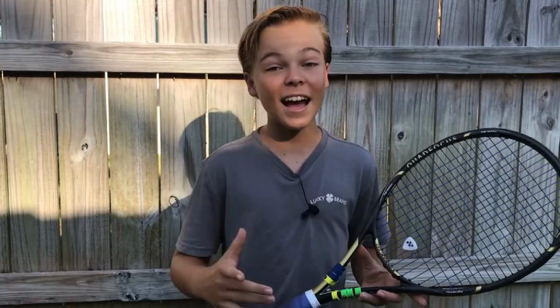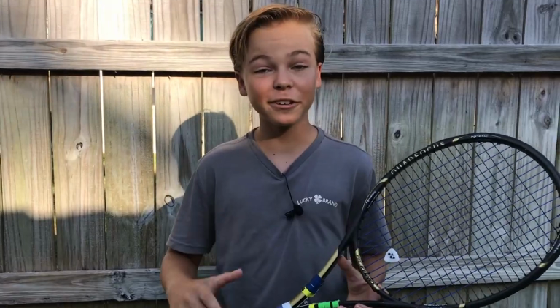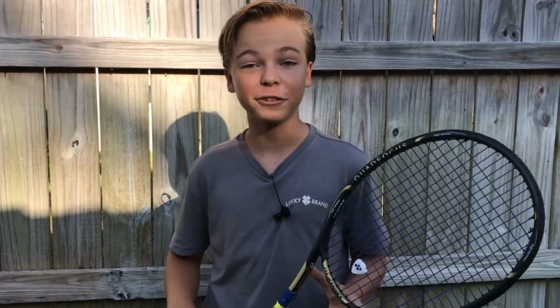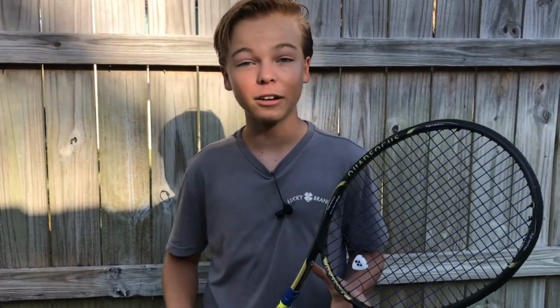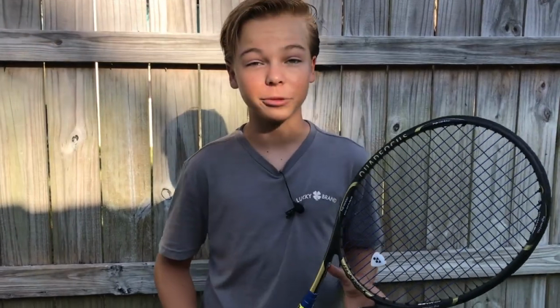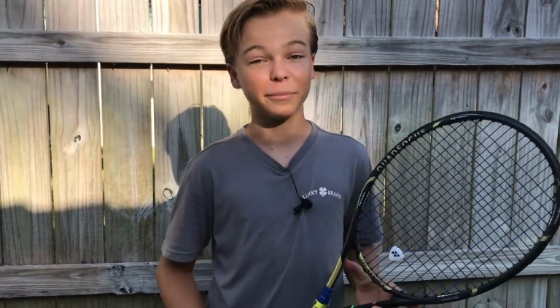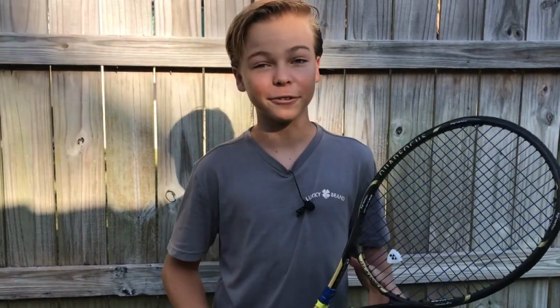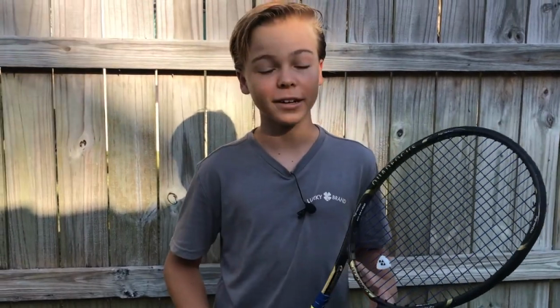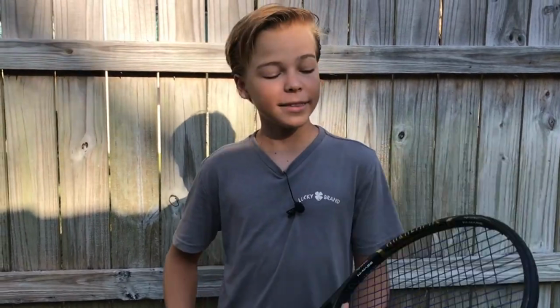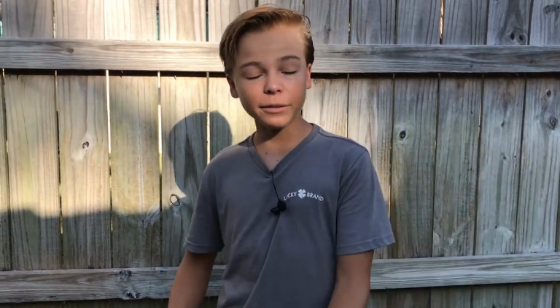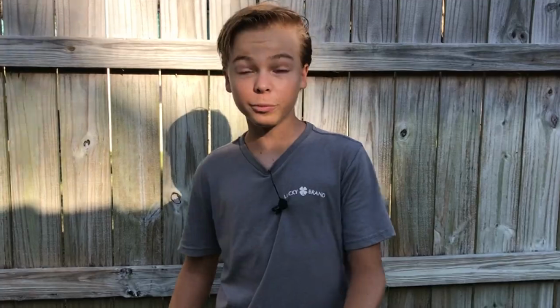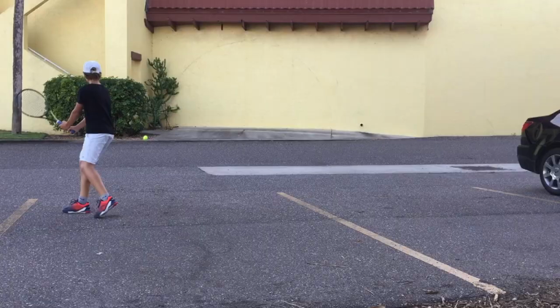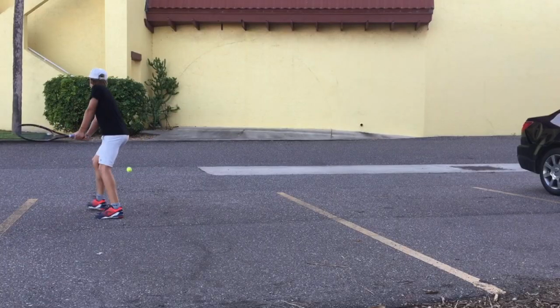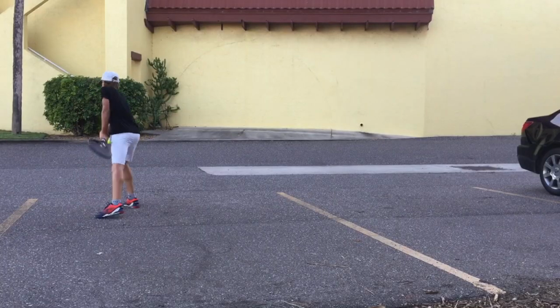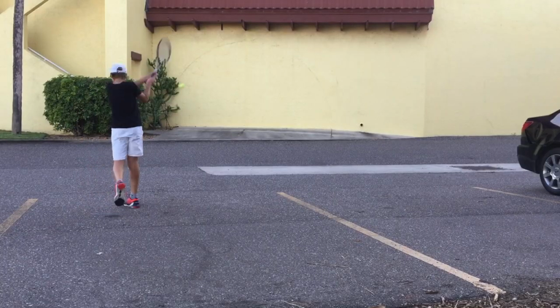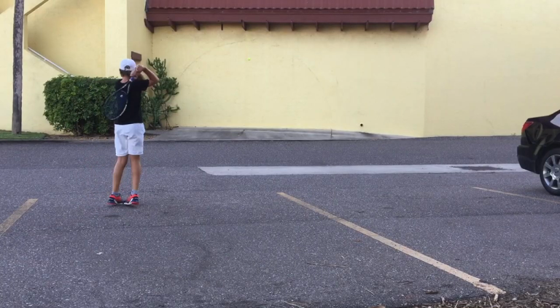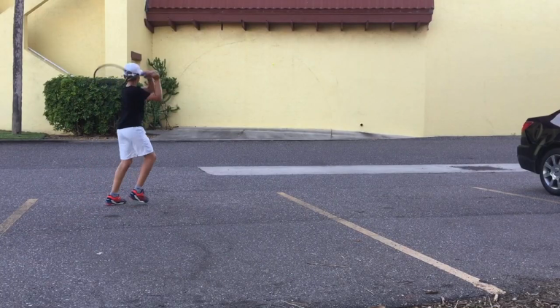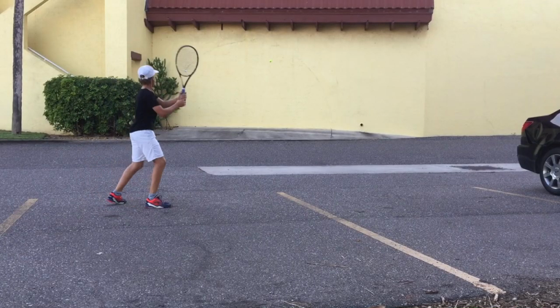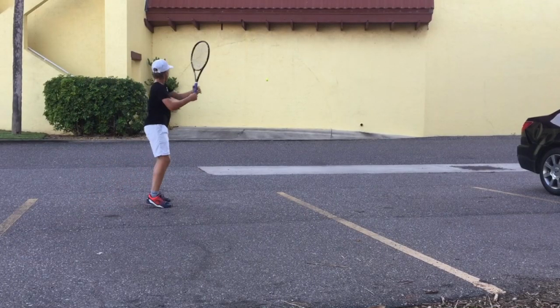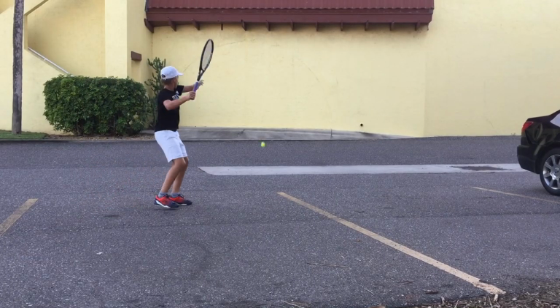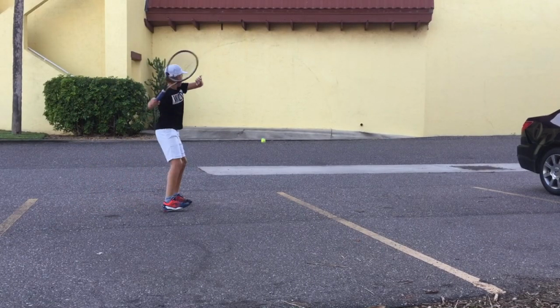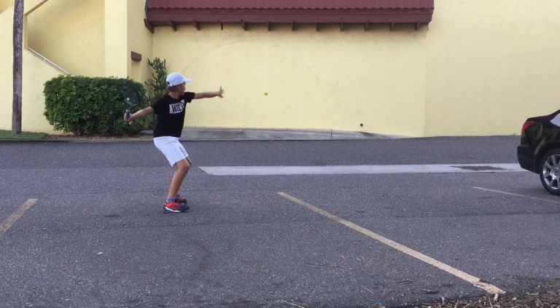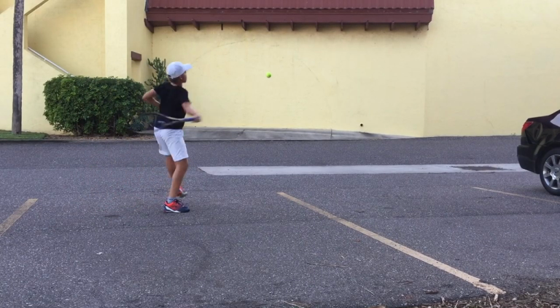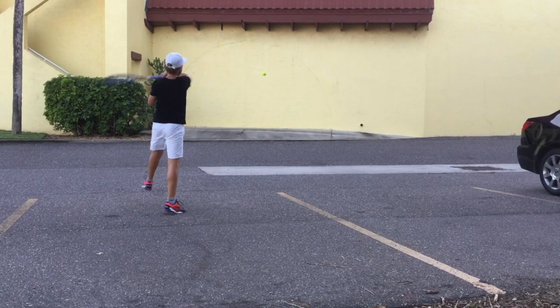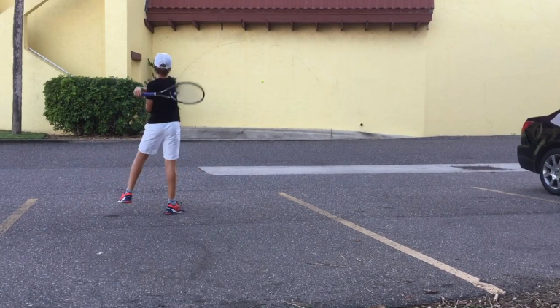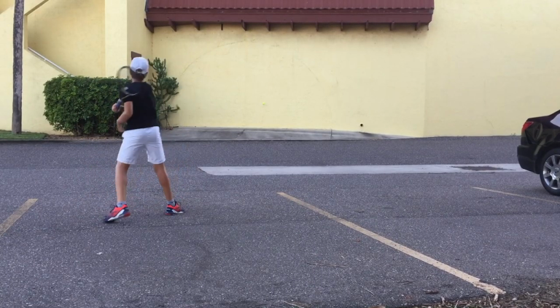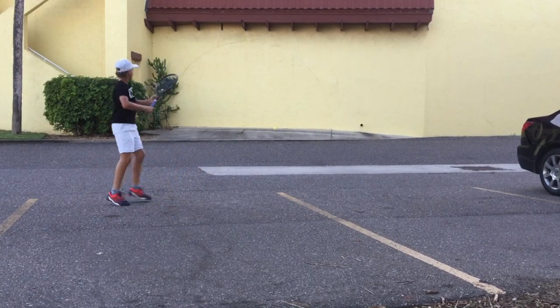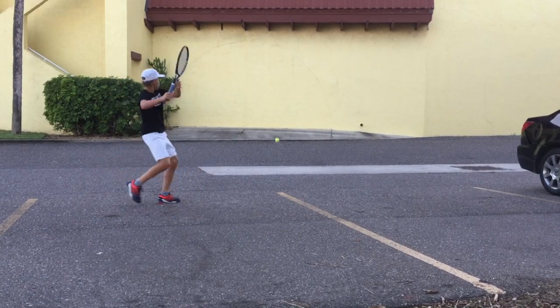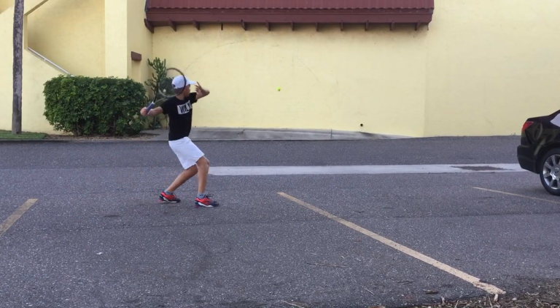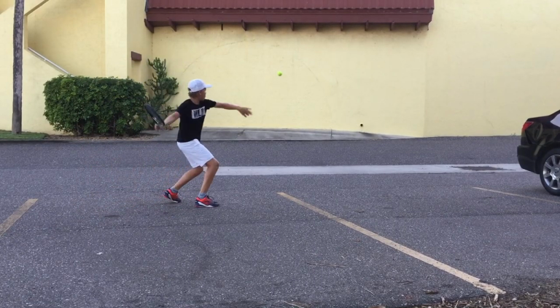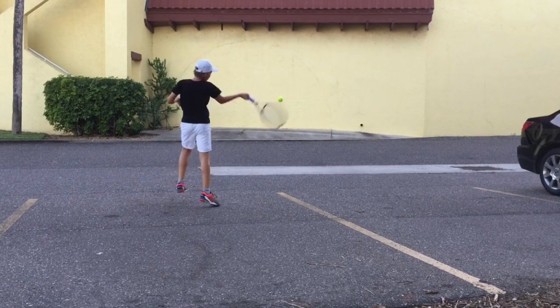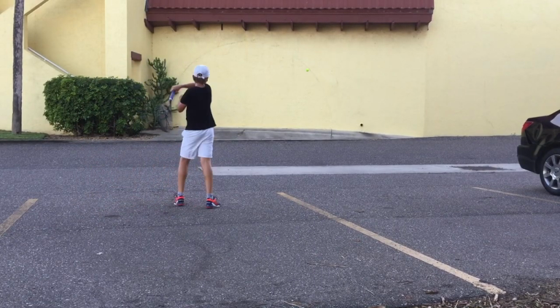After I feel comfortable at the midcourt, then I'll move back and start hitting some ground strokes. This really gets me fully warmed up and ready for the rest of the training session.